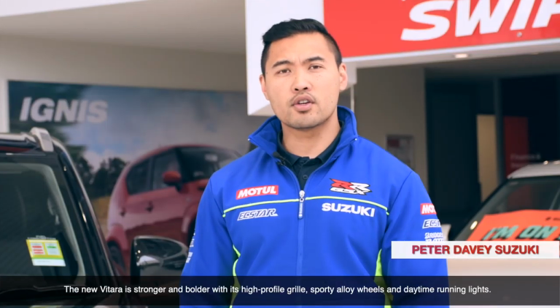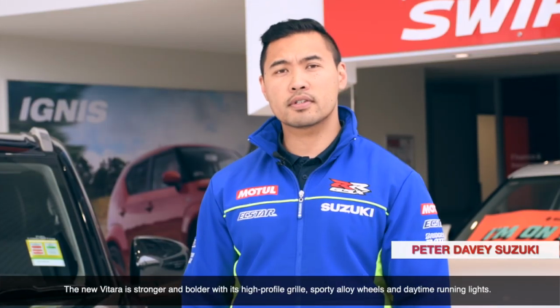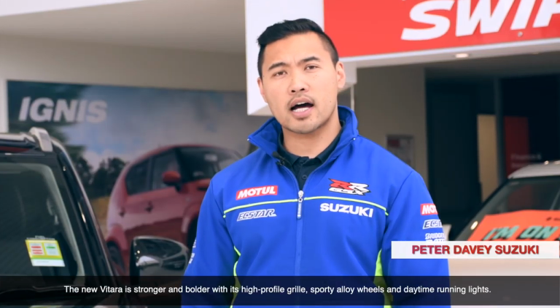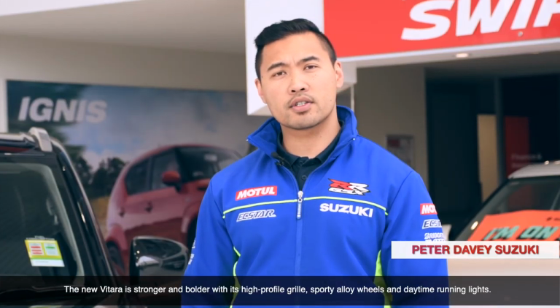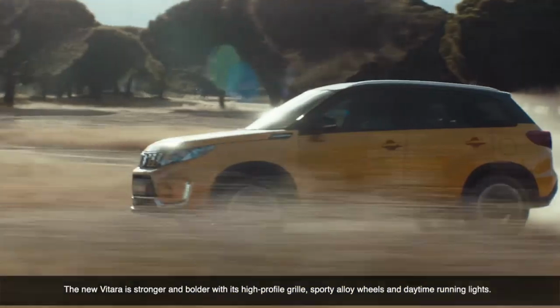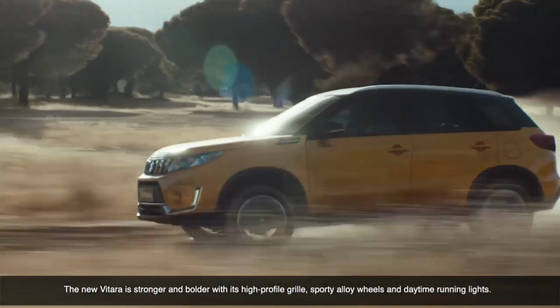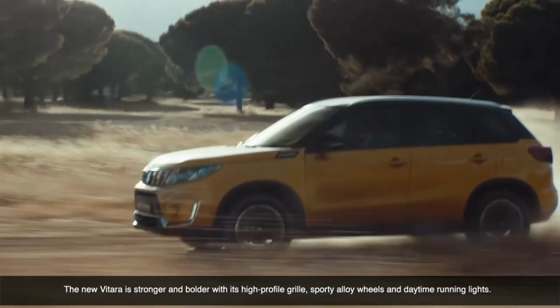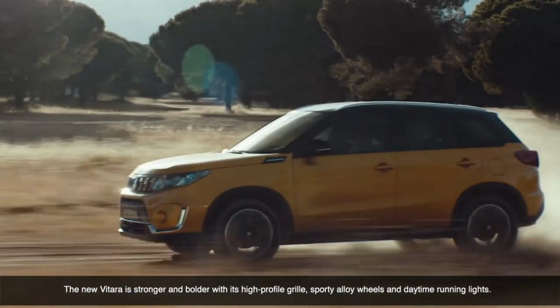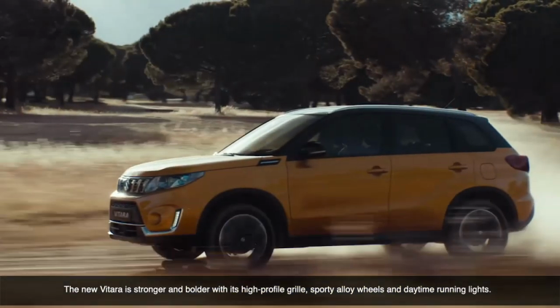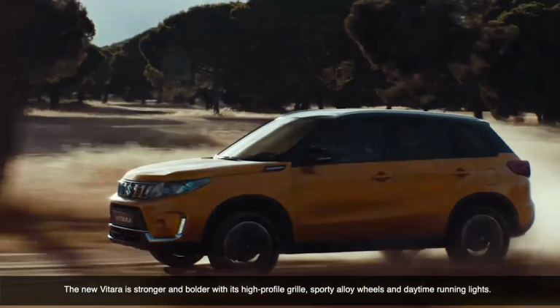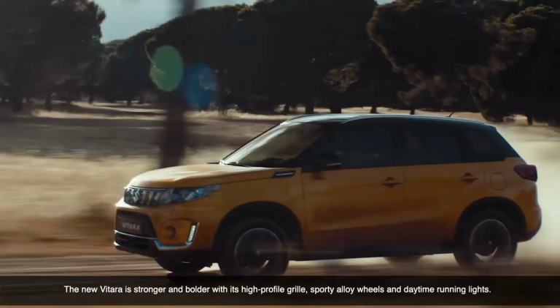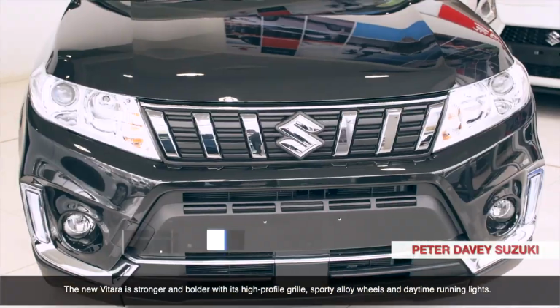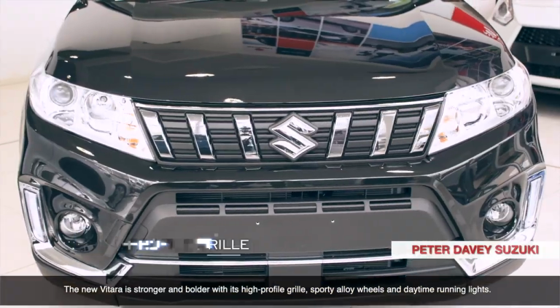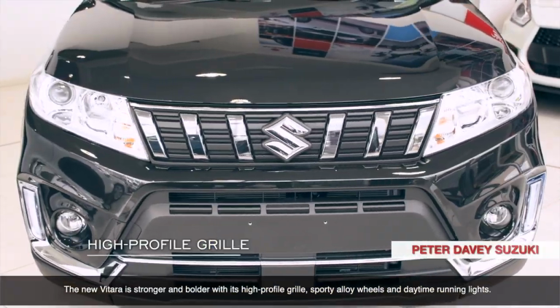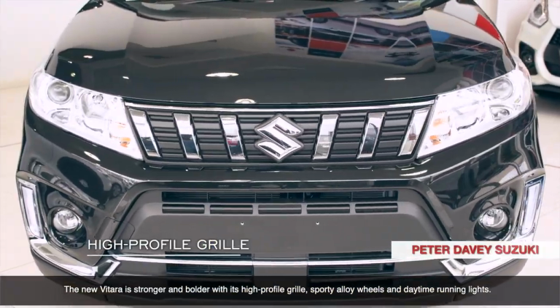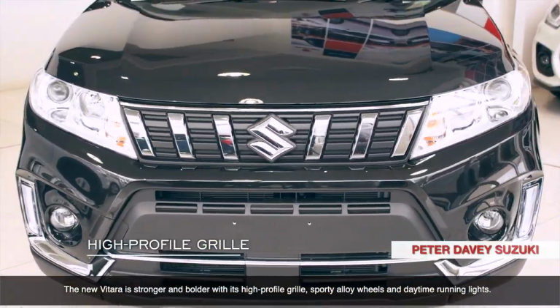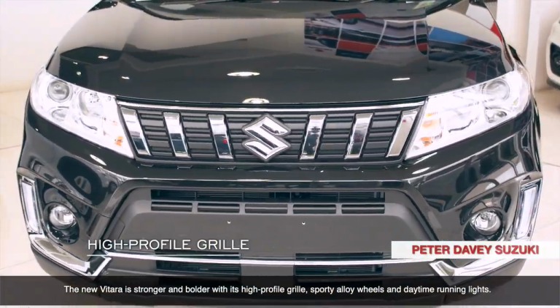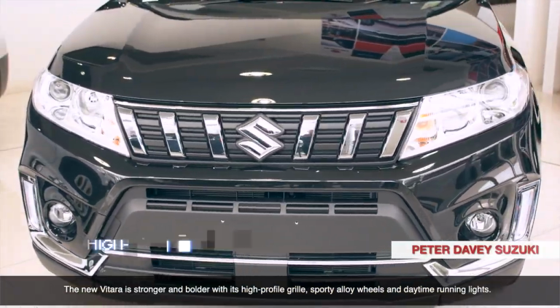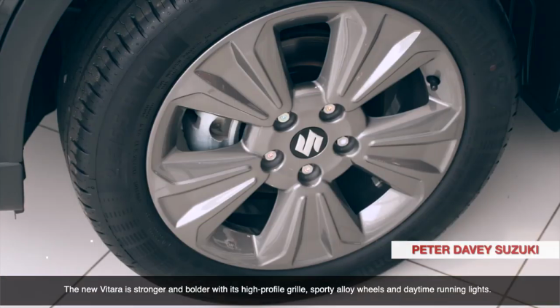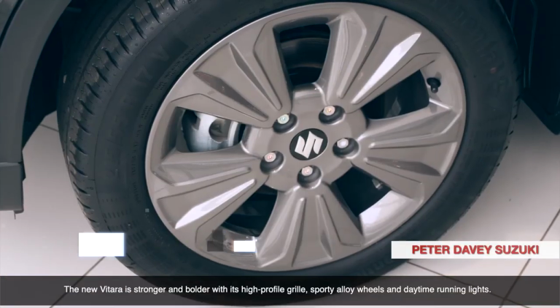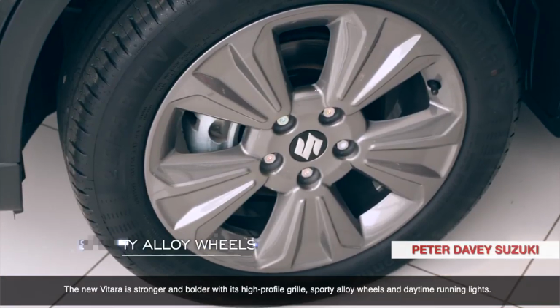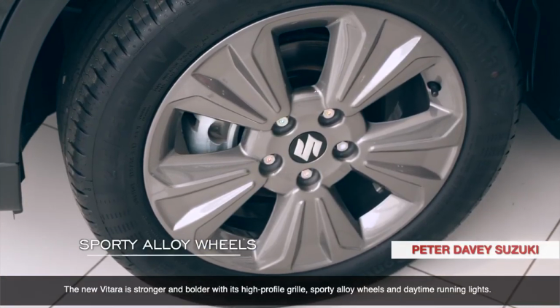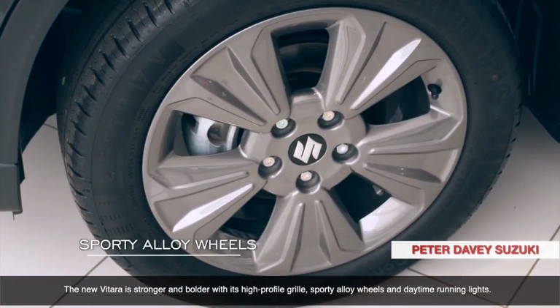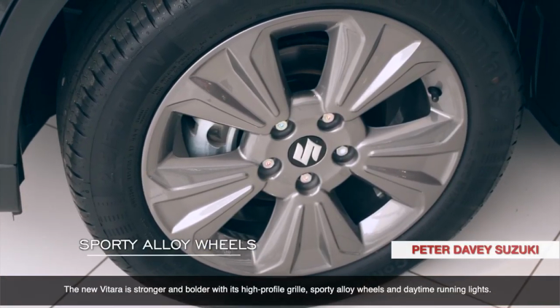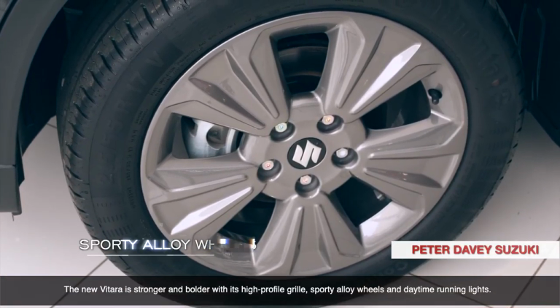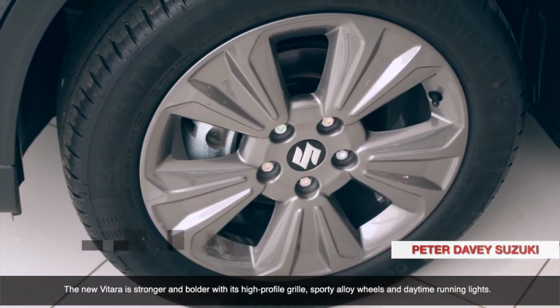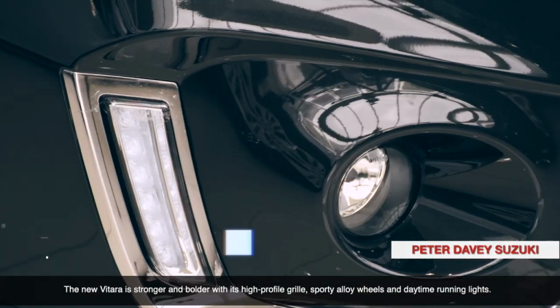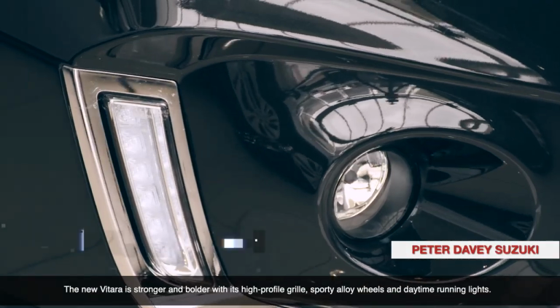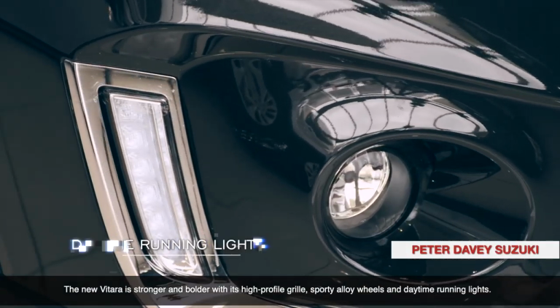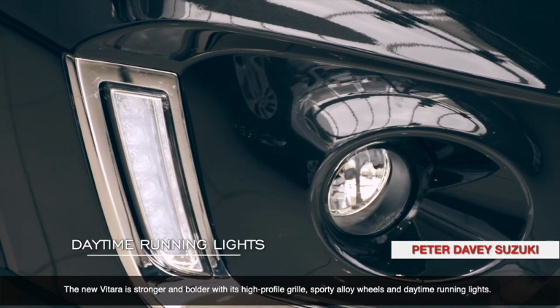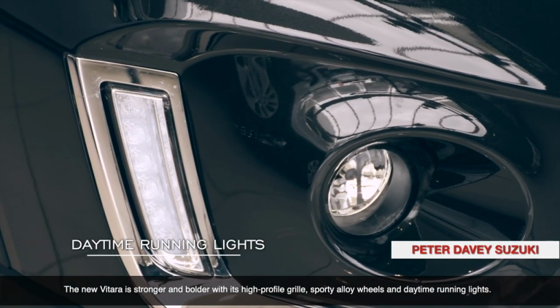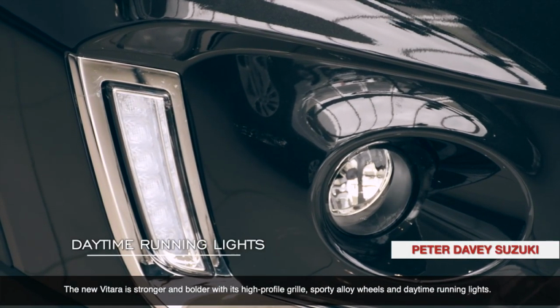The new Vitara is stronger and bolder with its high-profile grille, sporty alloy wheels and daytime running lights.